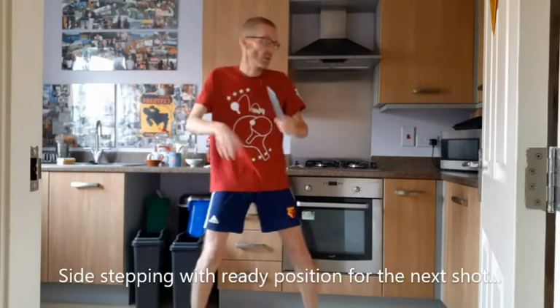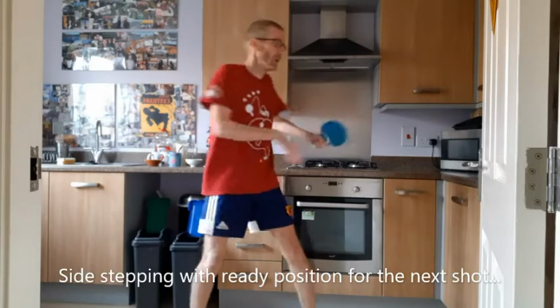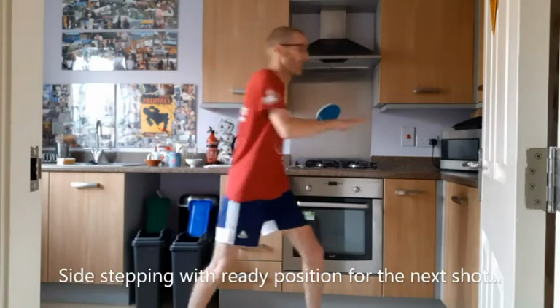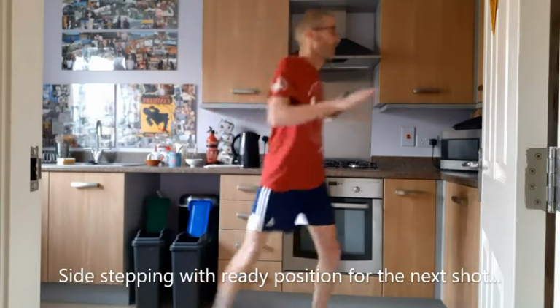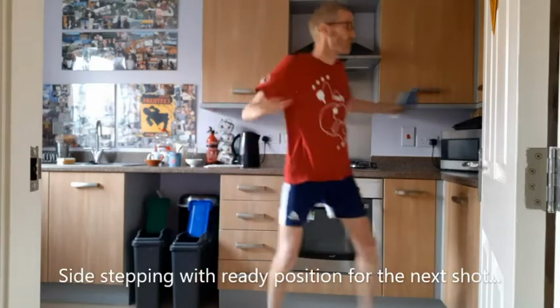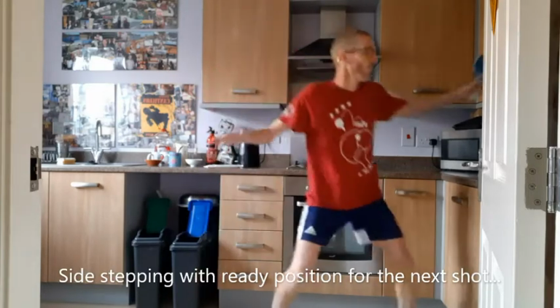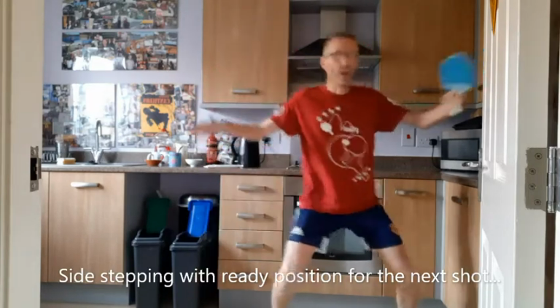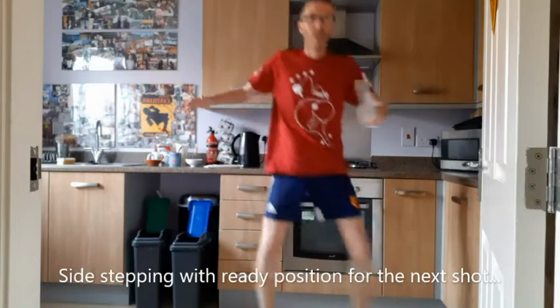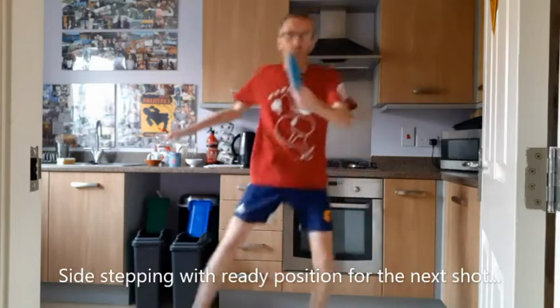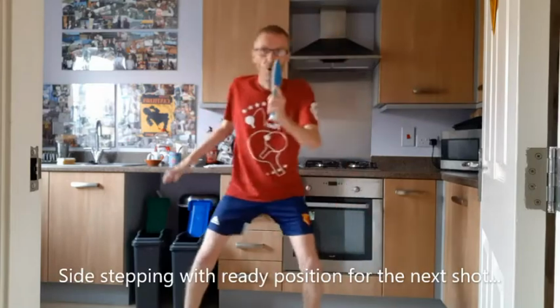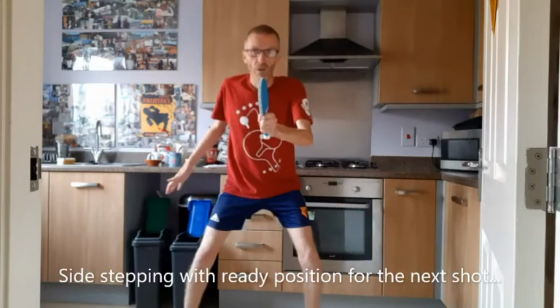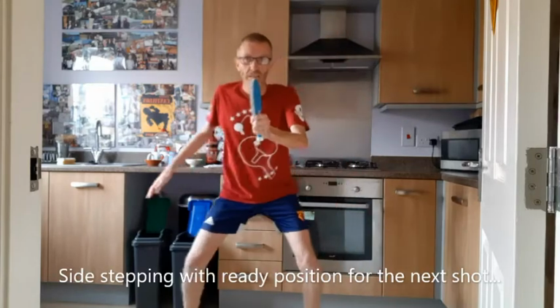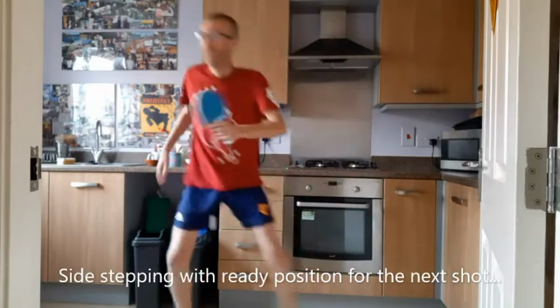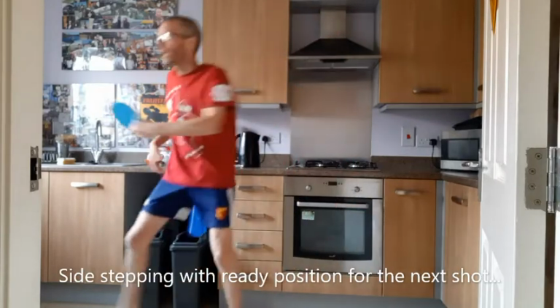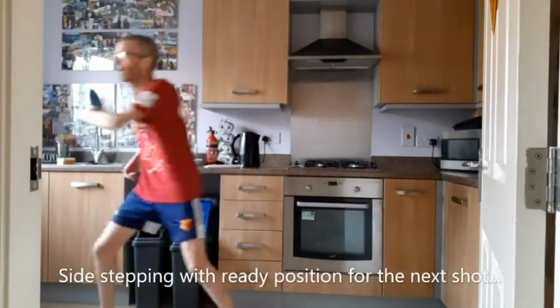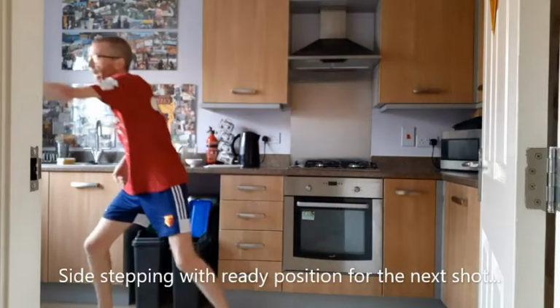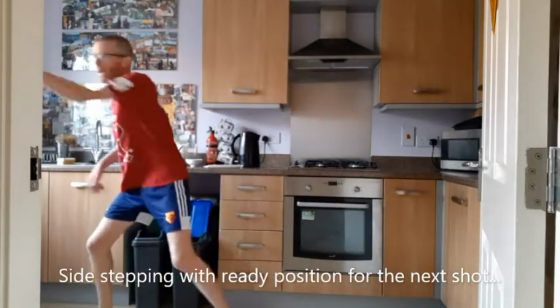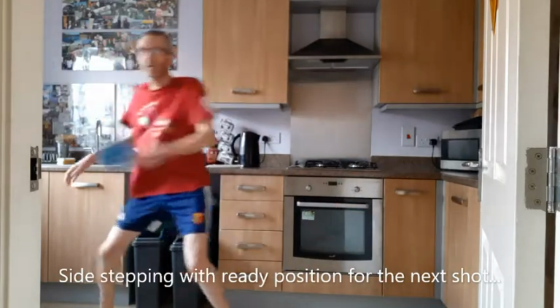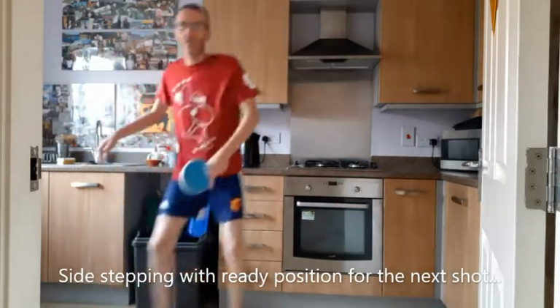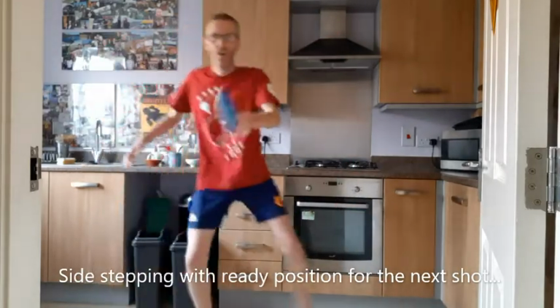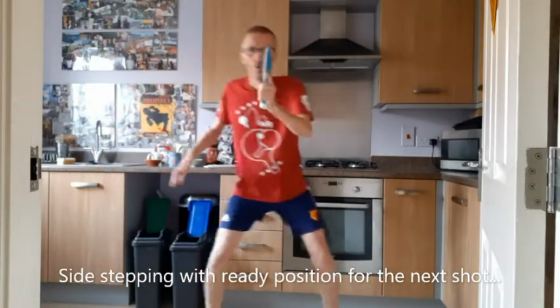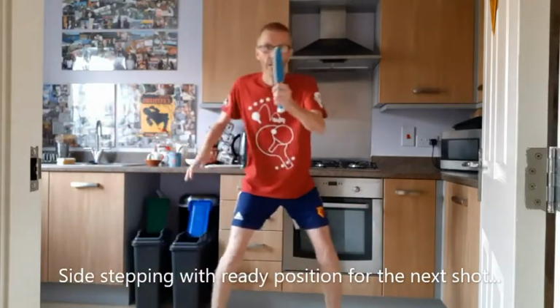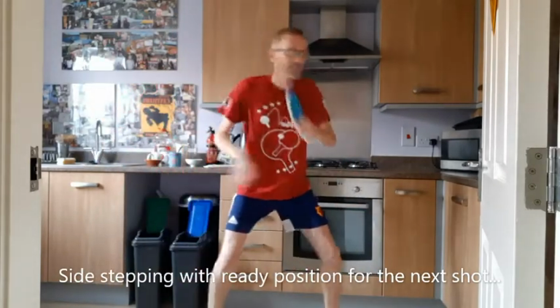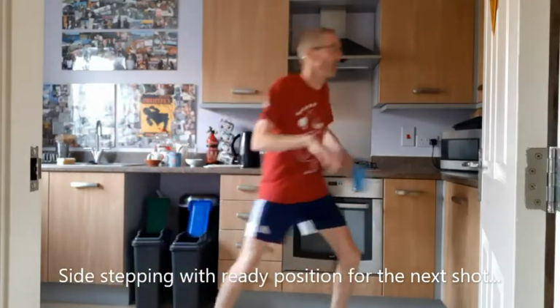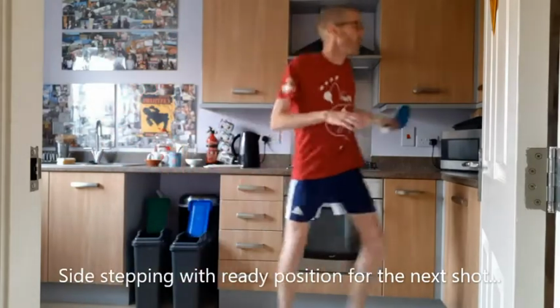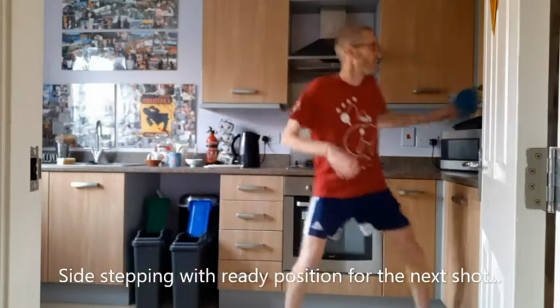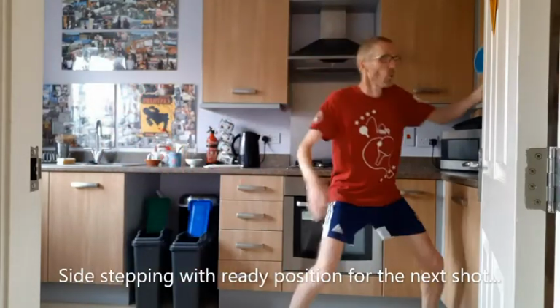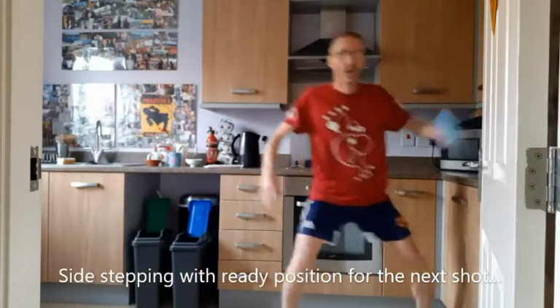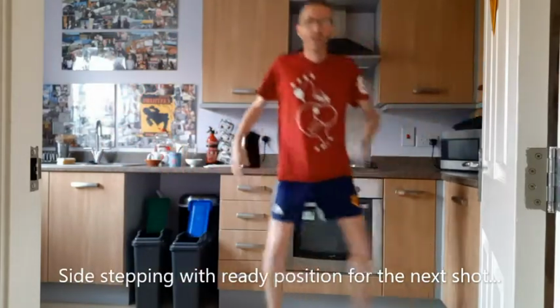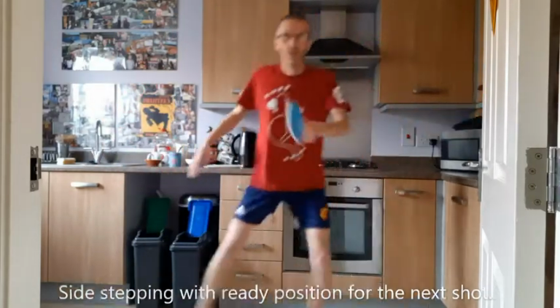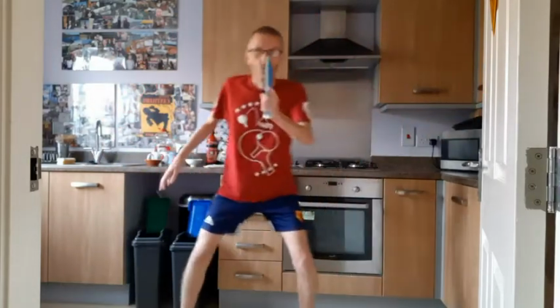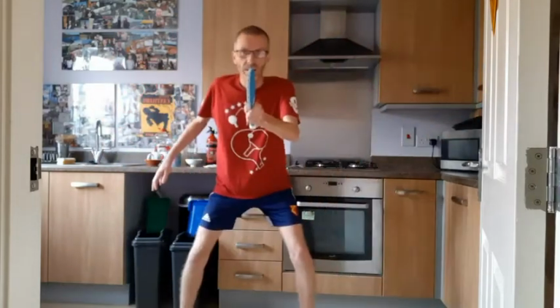So if I play forehand — ready — backhand — ready — forehand — ready — and so on.